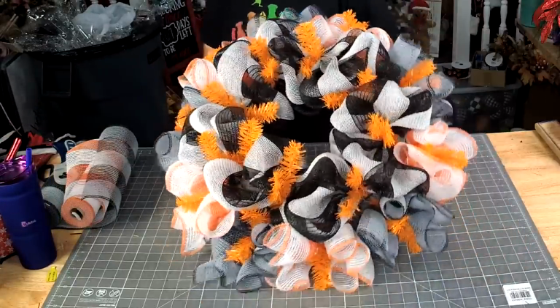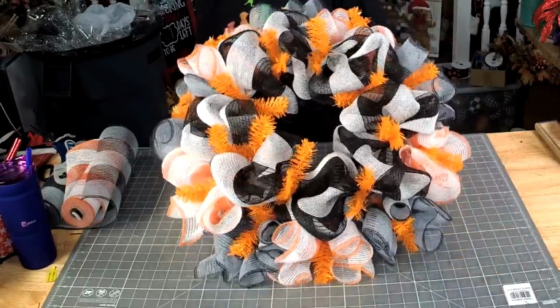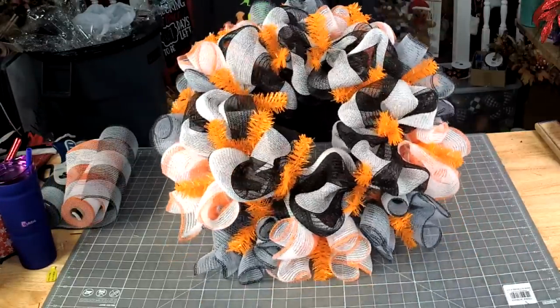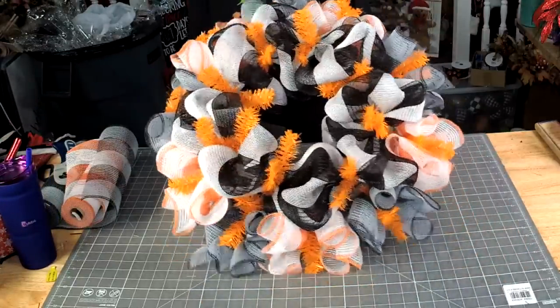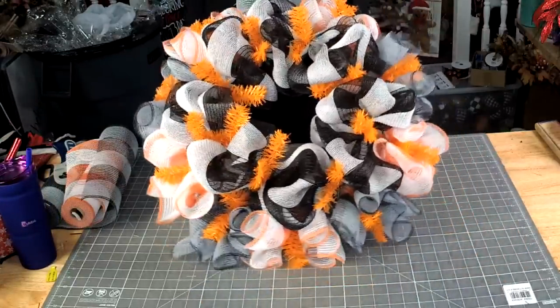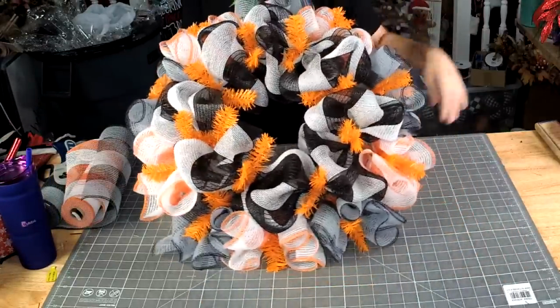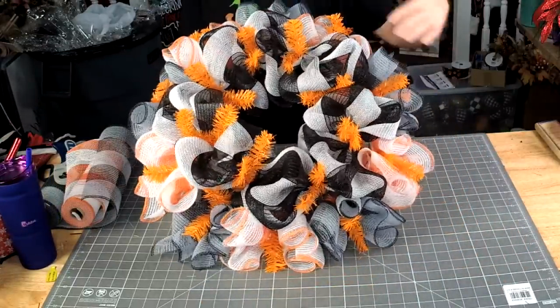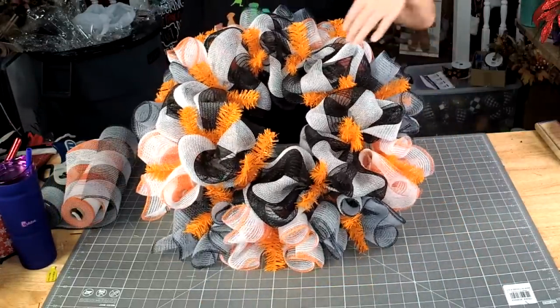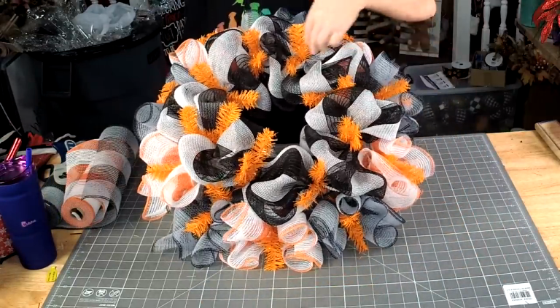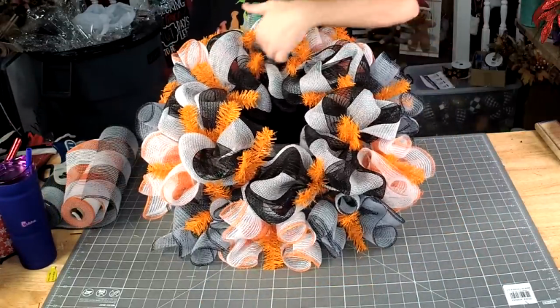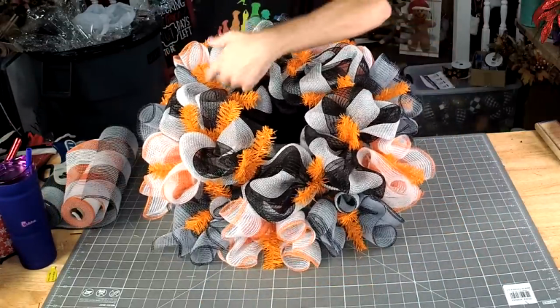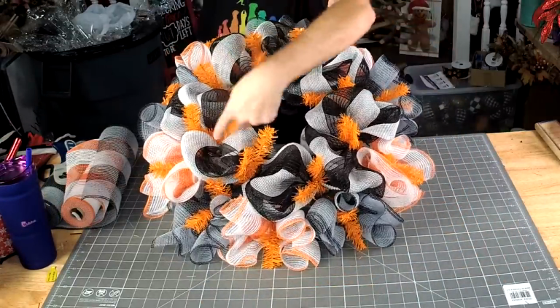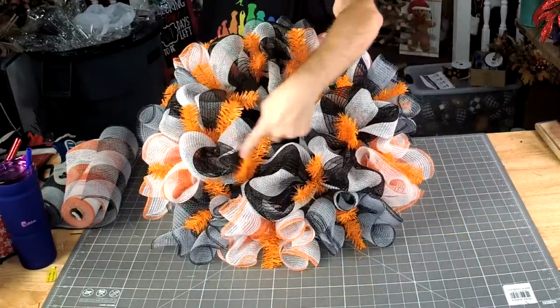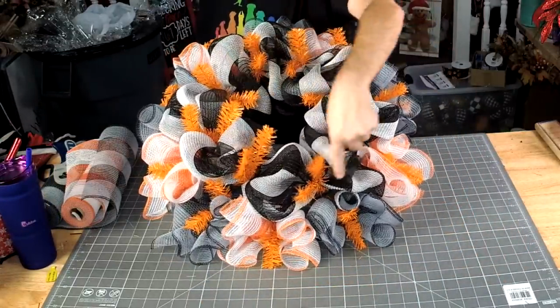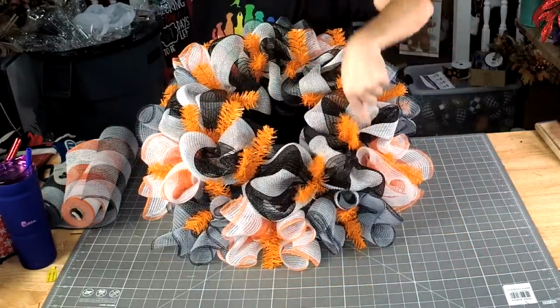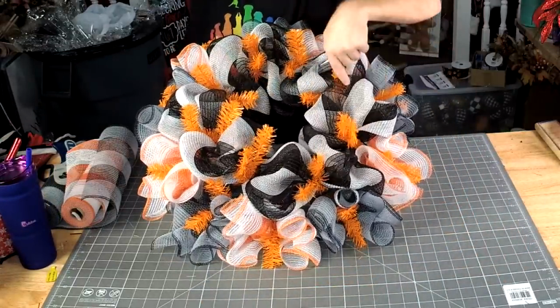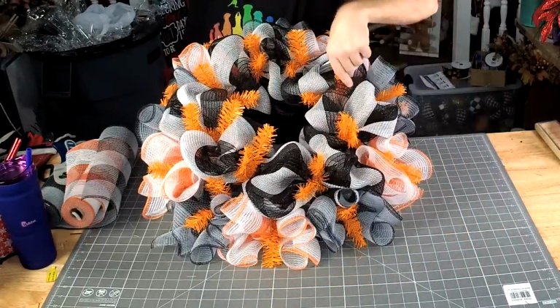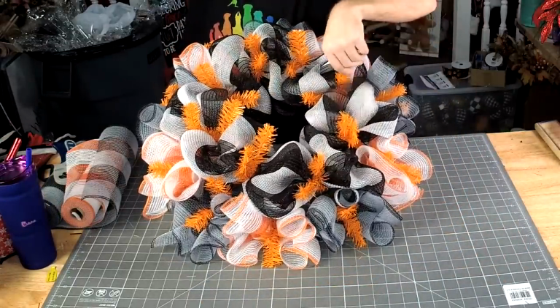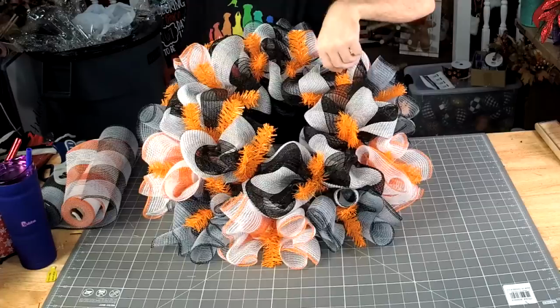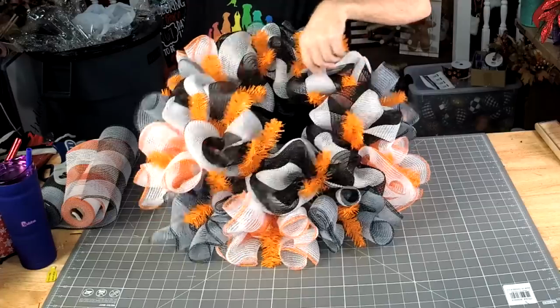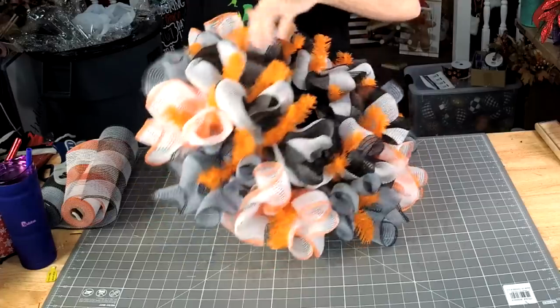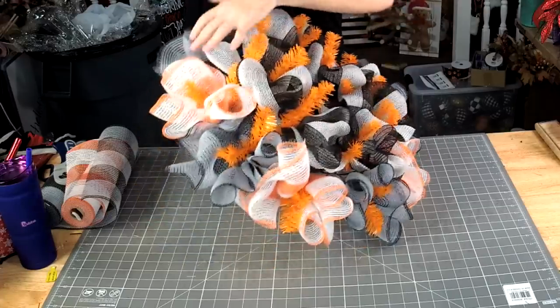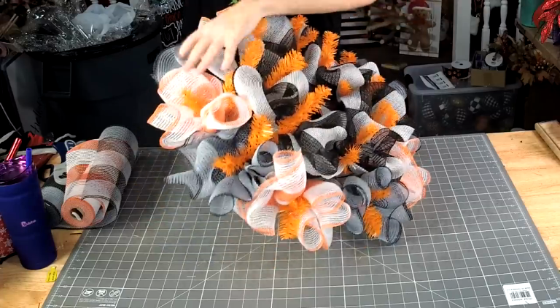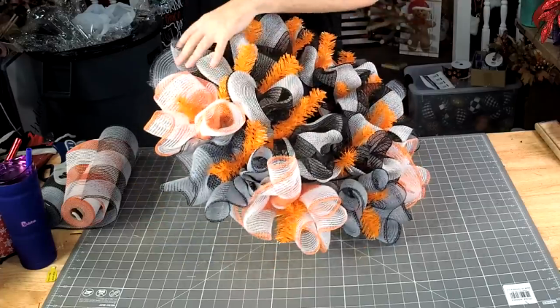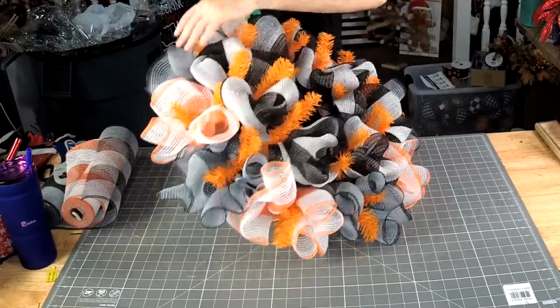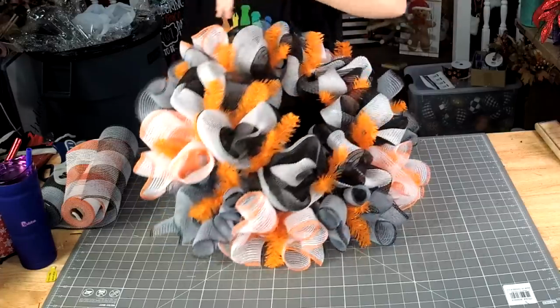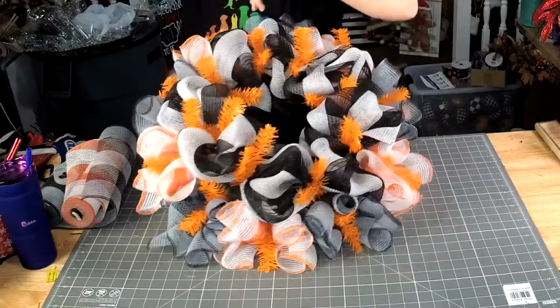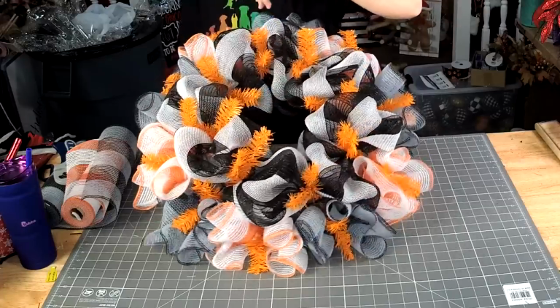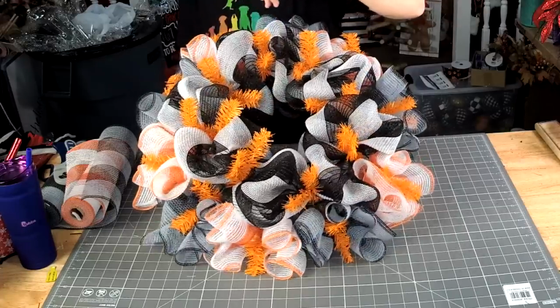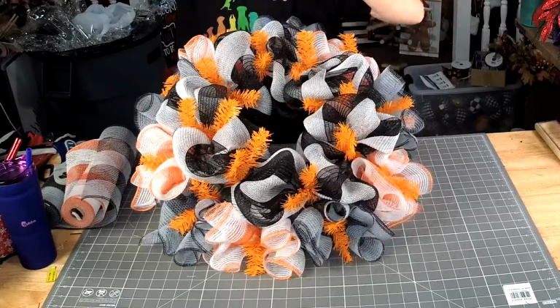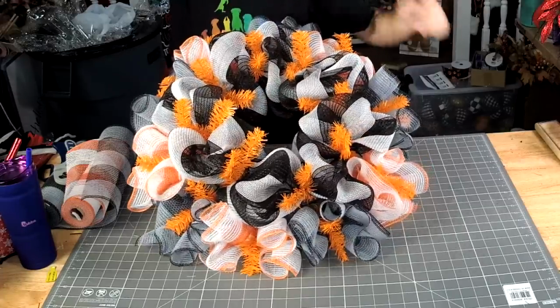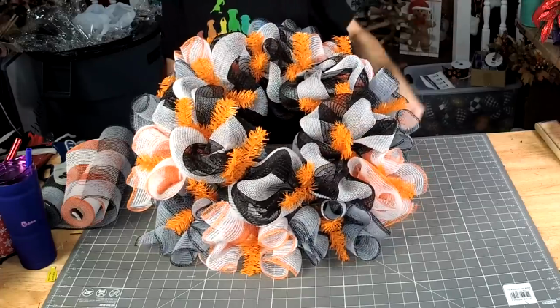Now we're going to add some color to the top — not color, but the same black and white and orange.